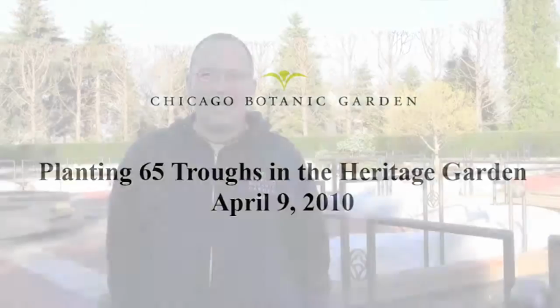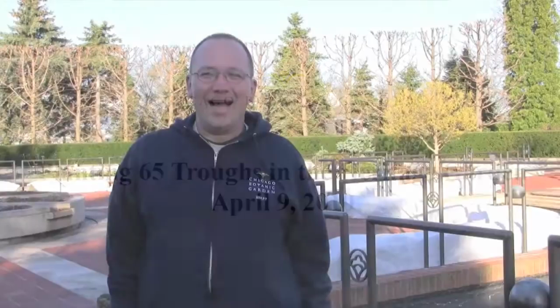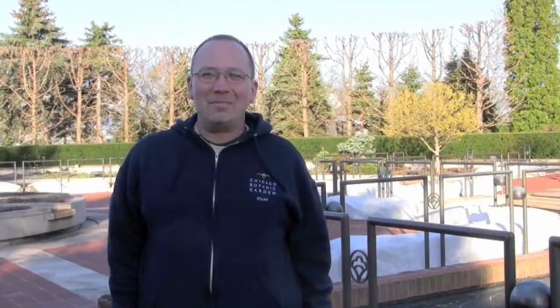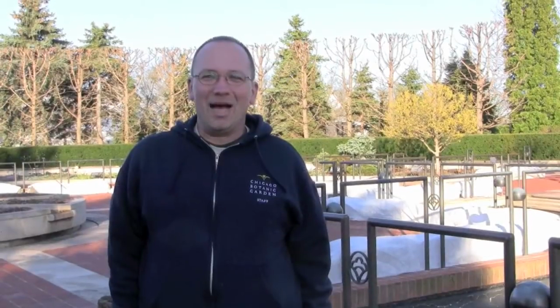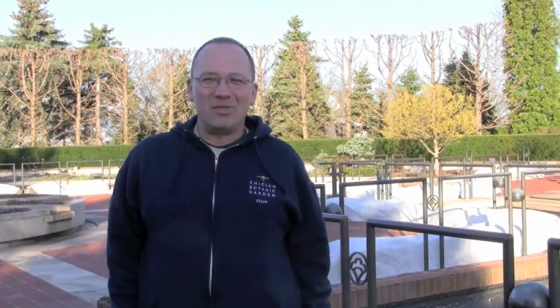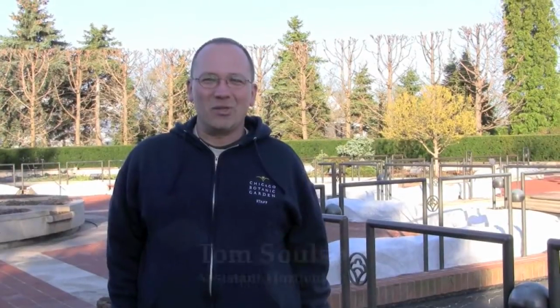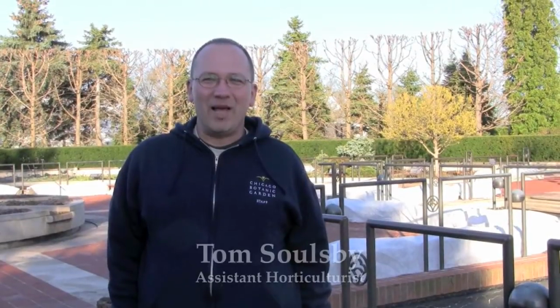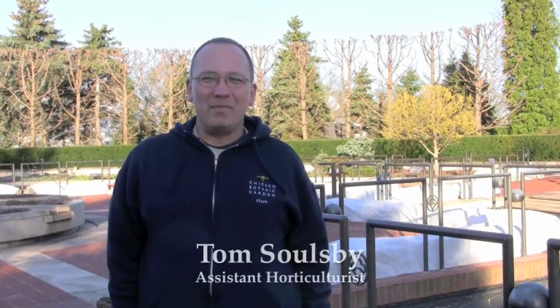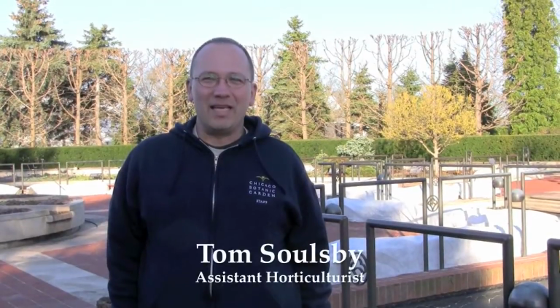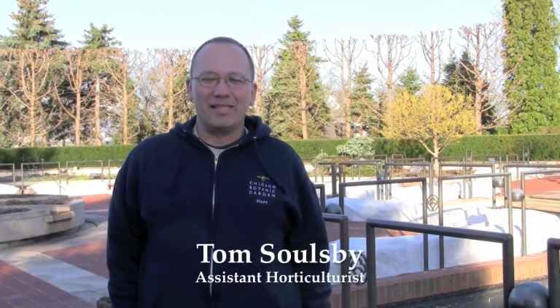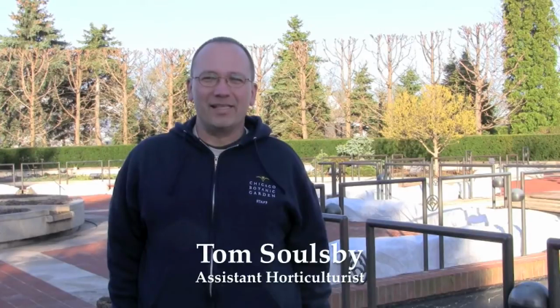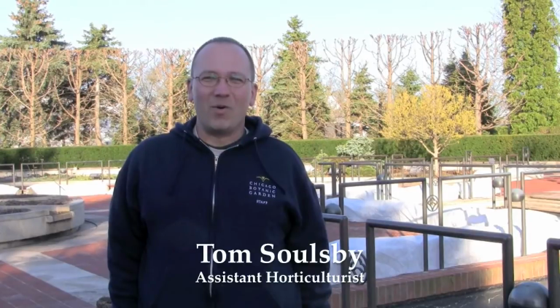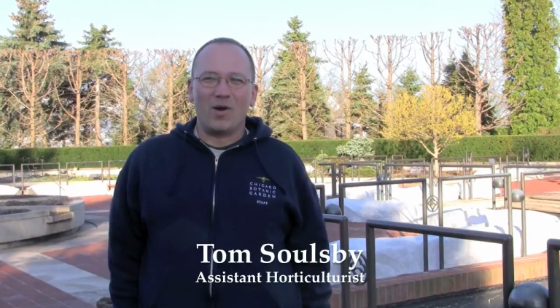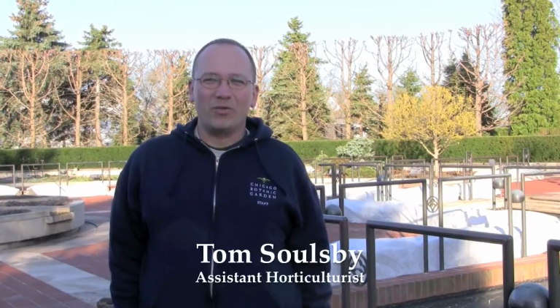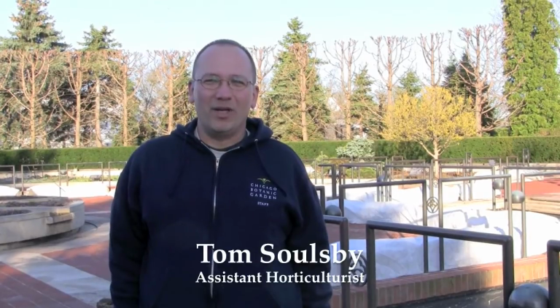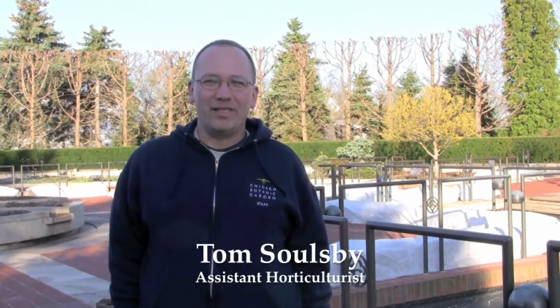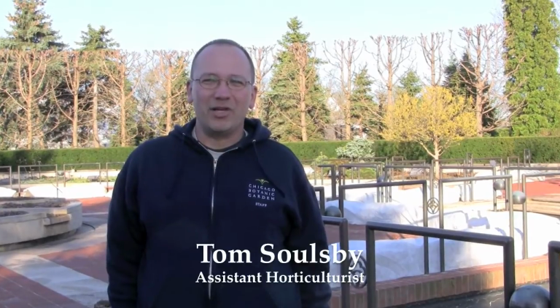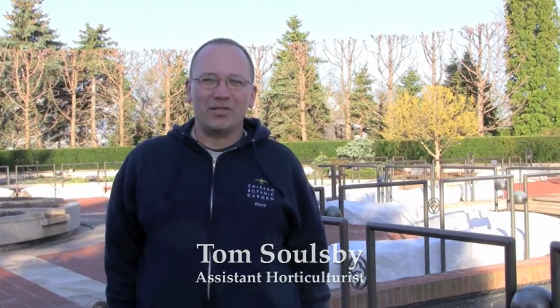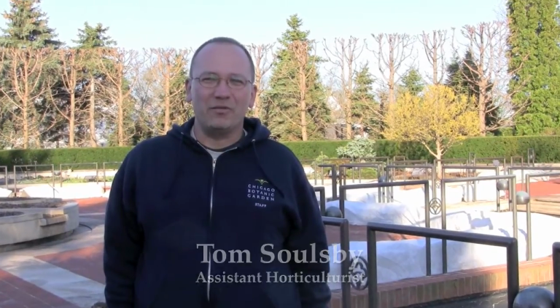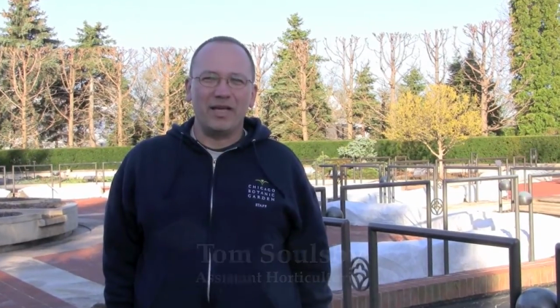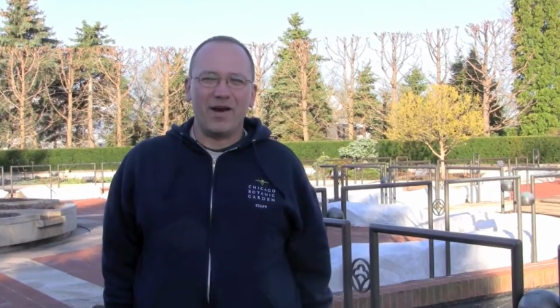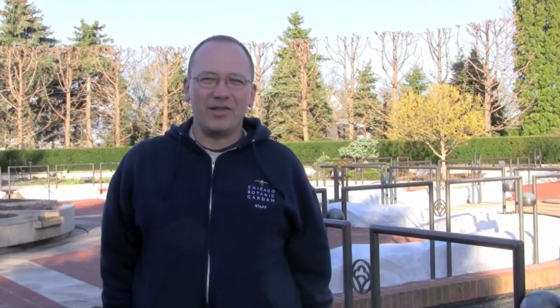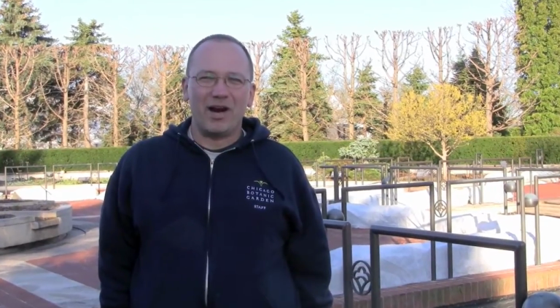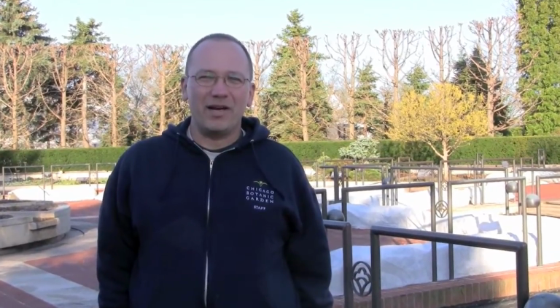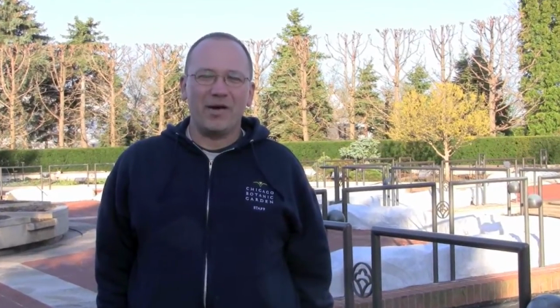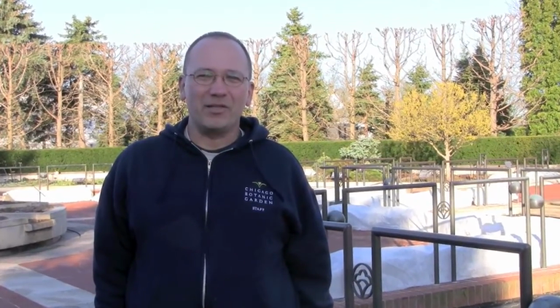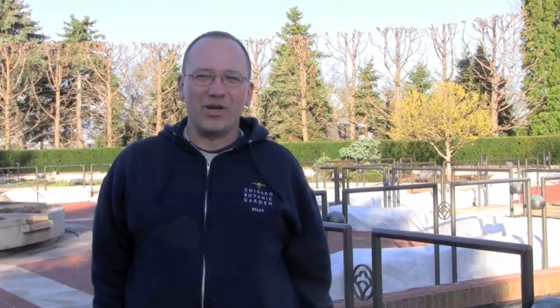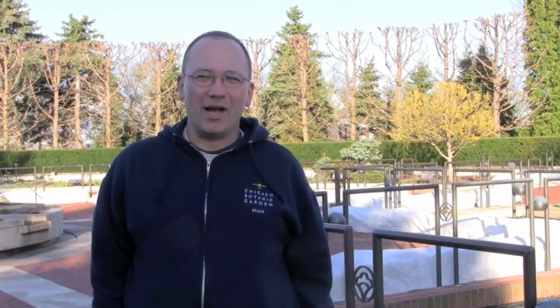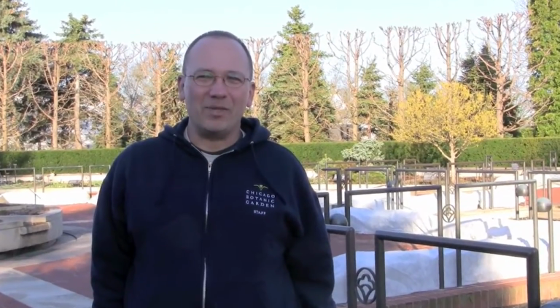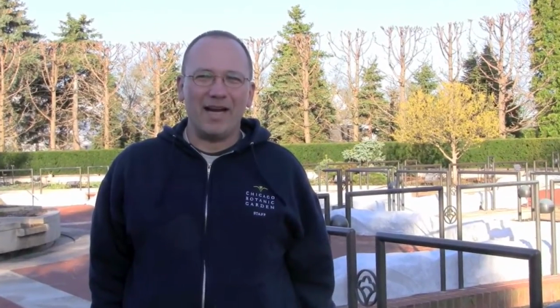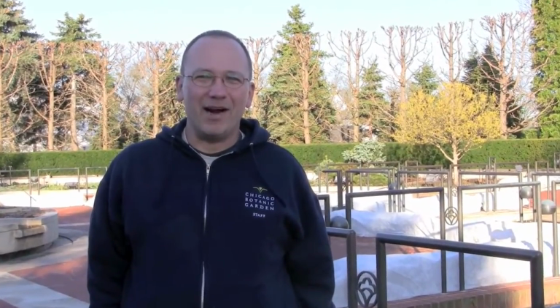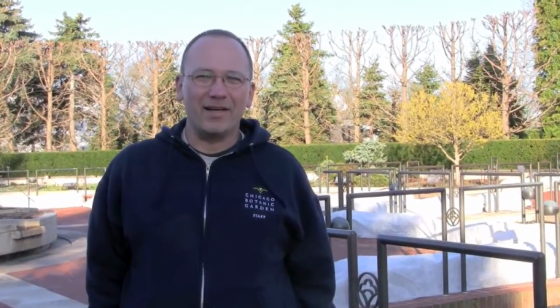Hi, I'm Tom Soulsby. I'm the assistant horticulturalist in charge of the Heritage Garden here at the Chicago Botanic Garden.